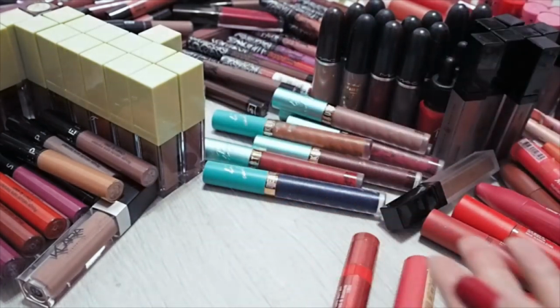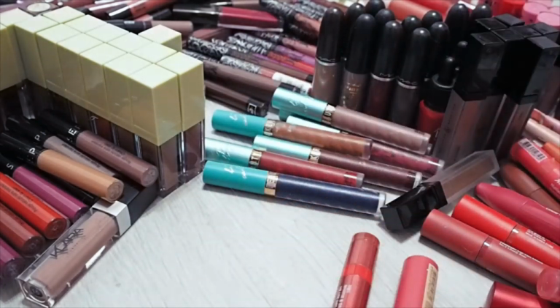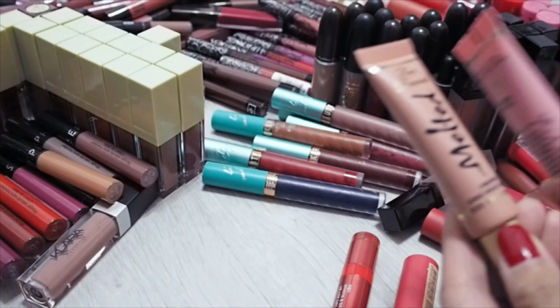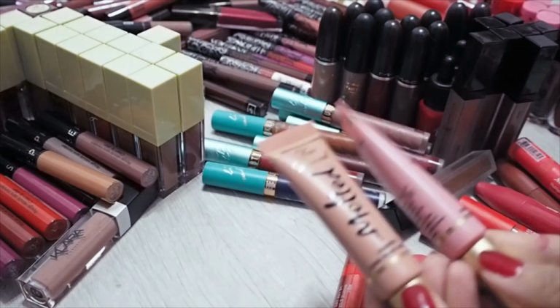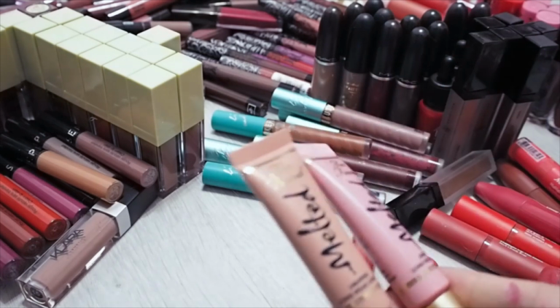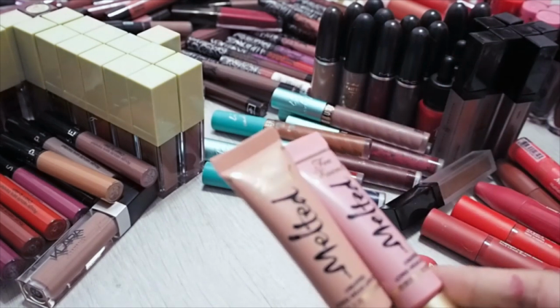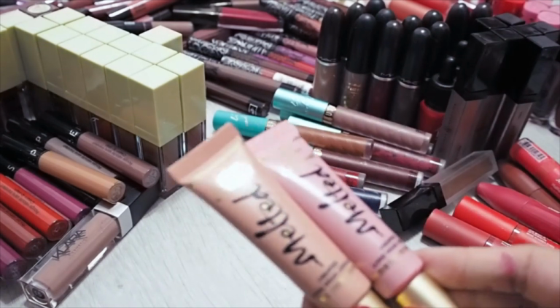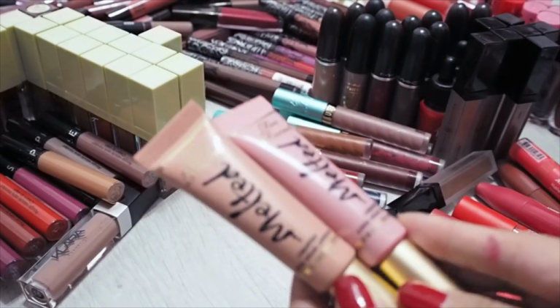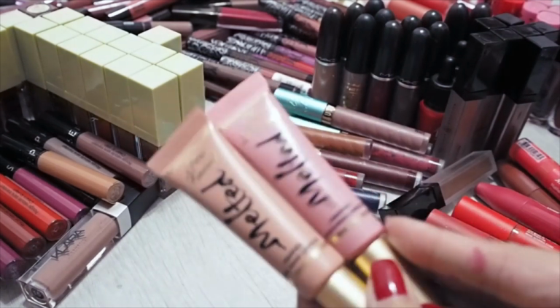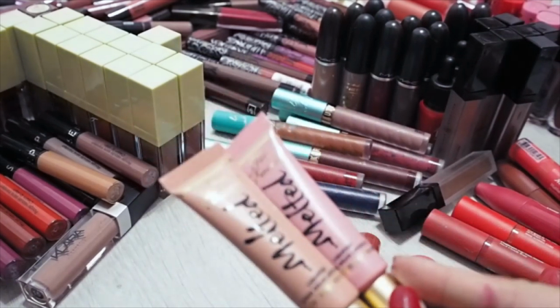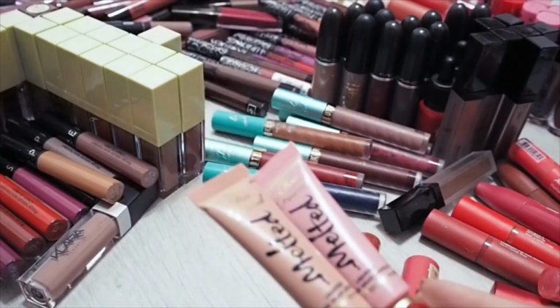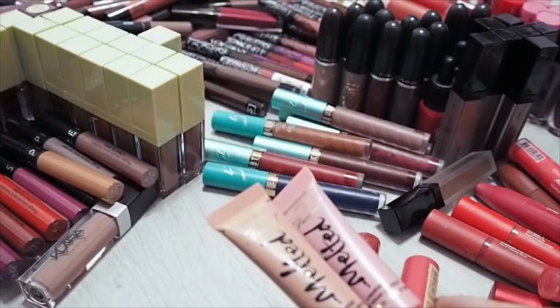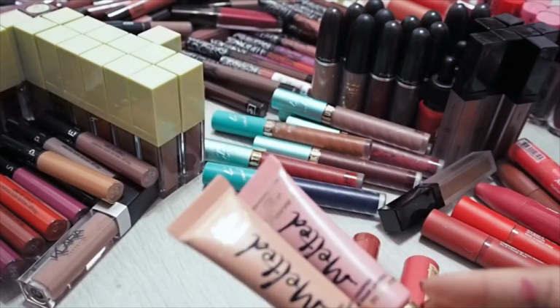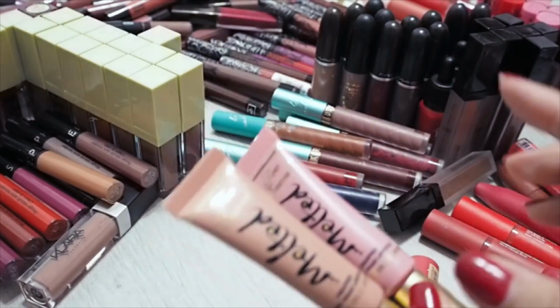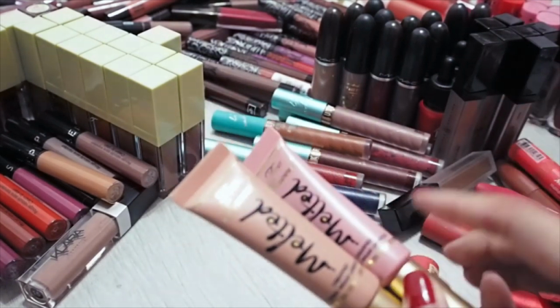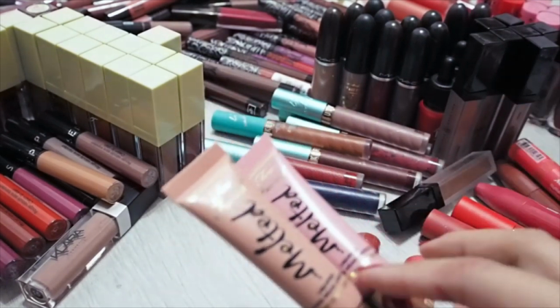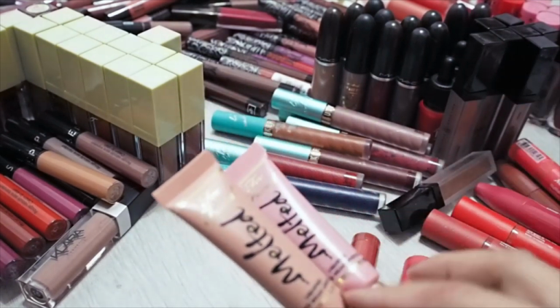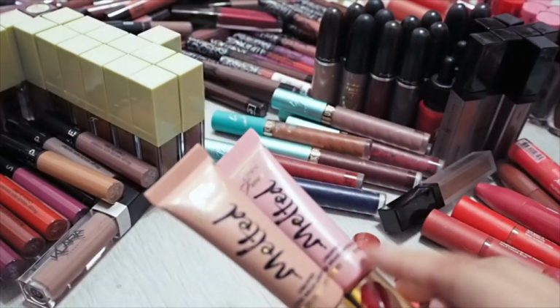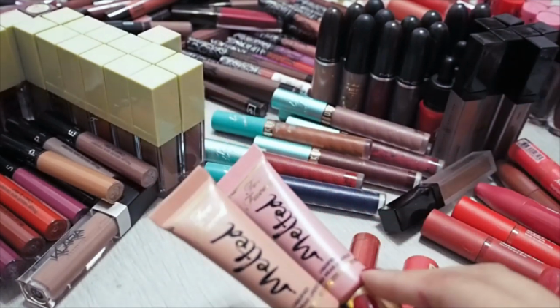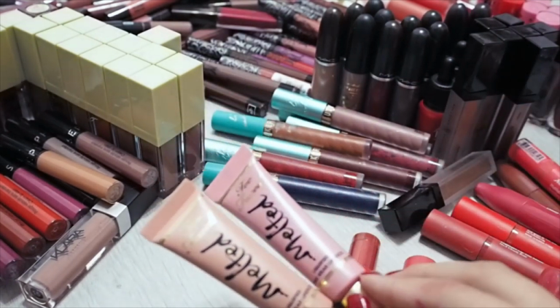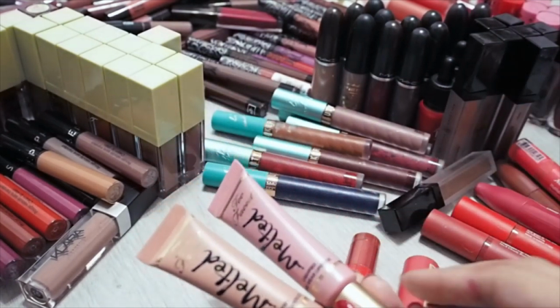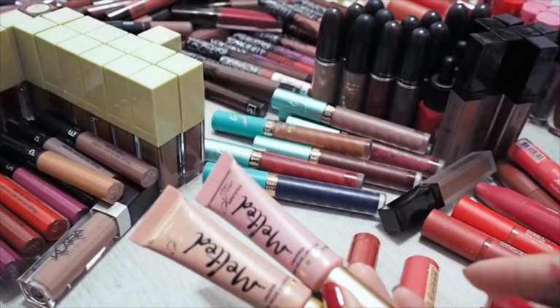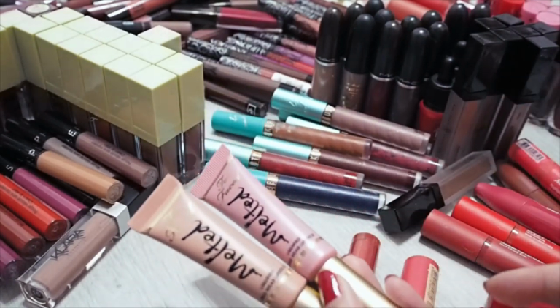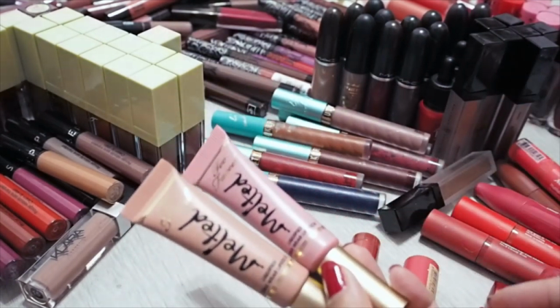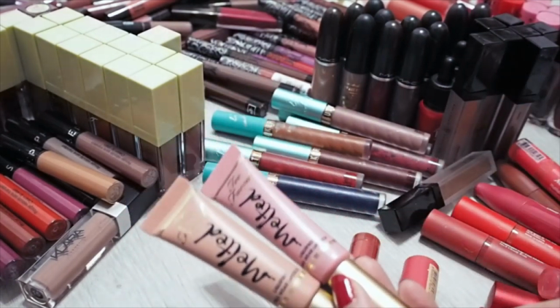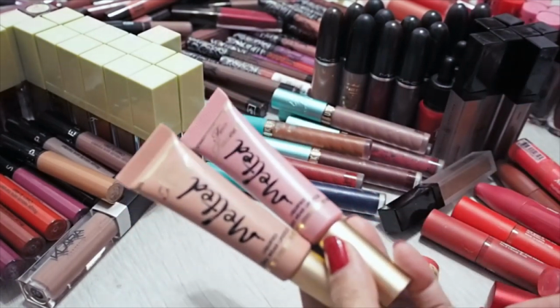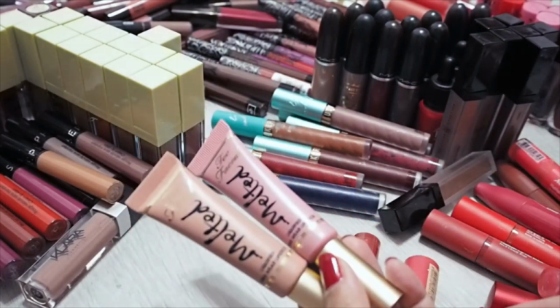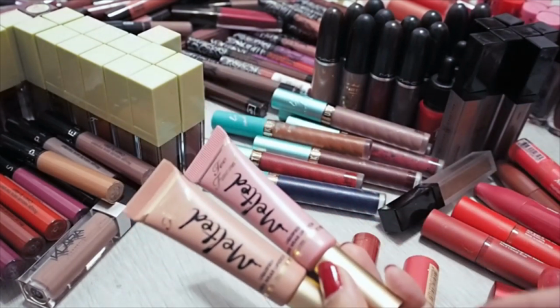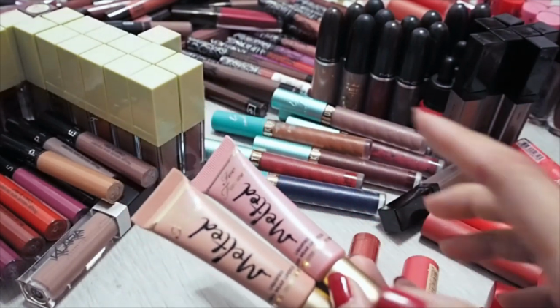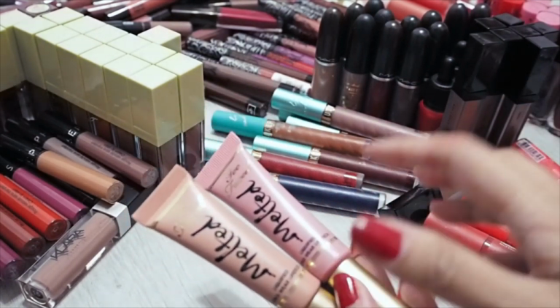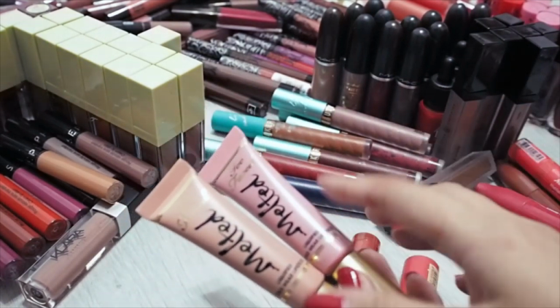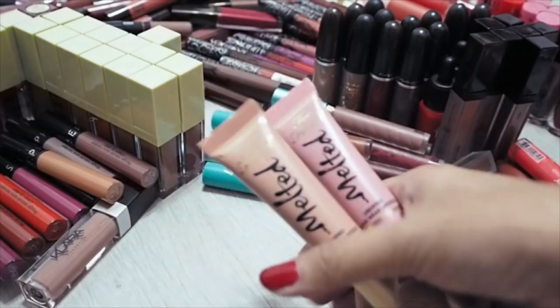Too Faced Melted Lipsticks — I'm surprised I still have these because they are so old. These have to go.